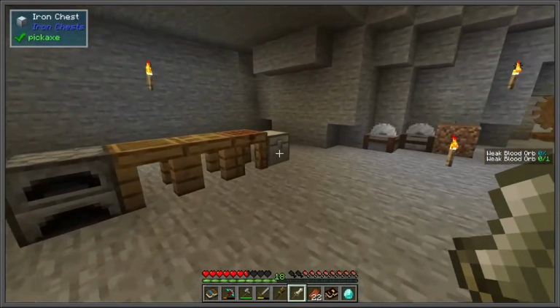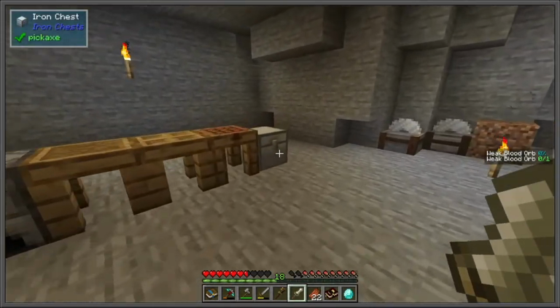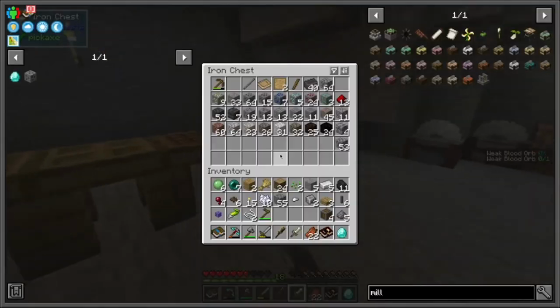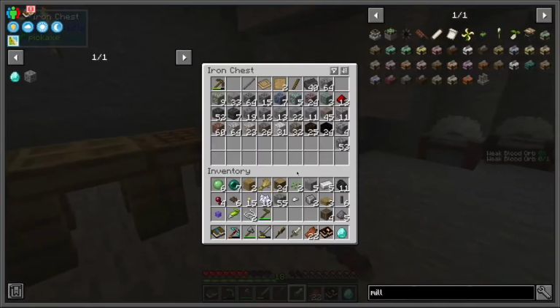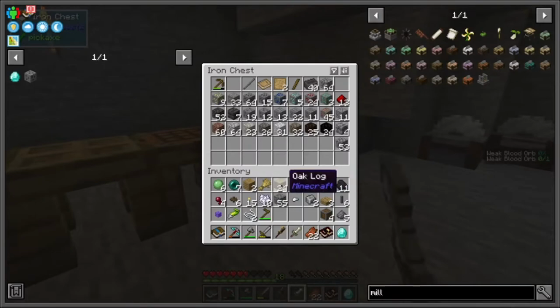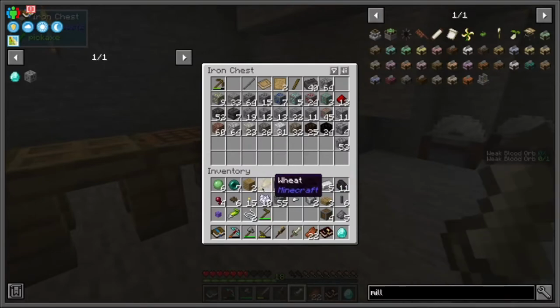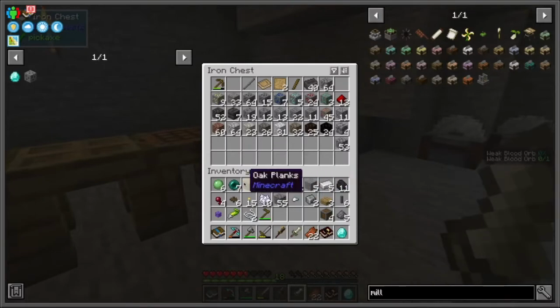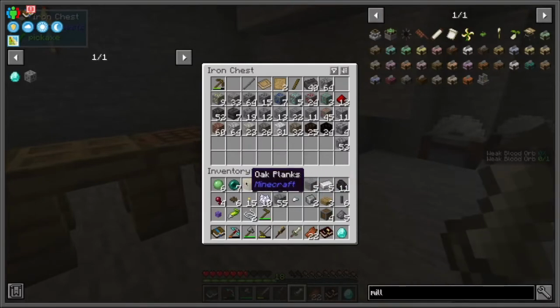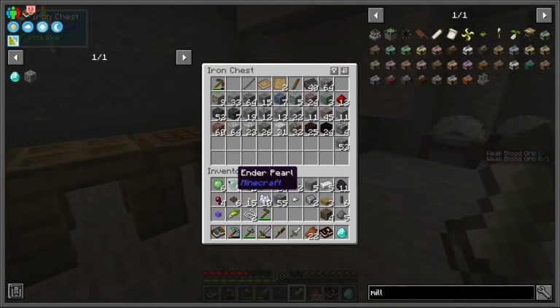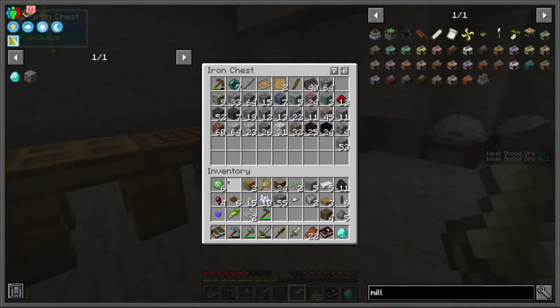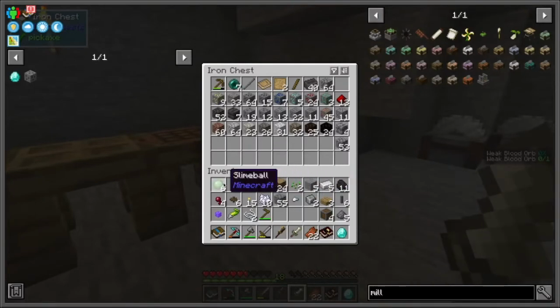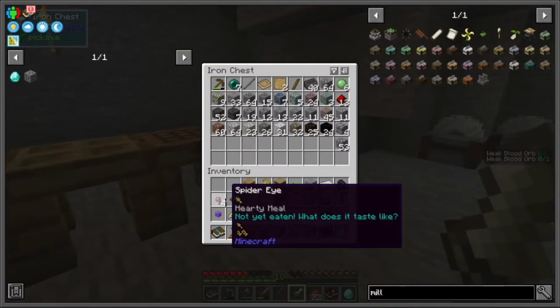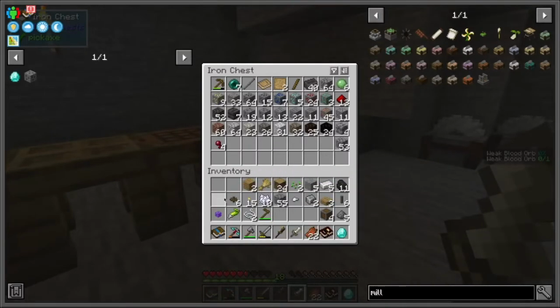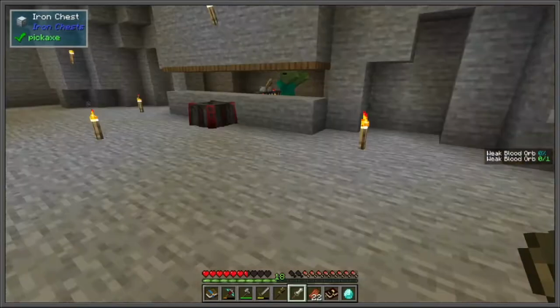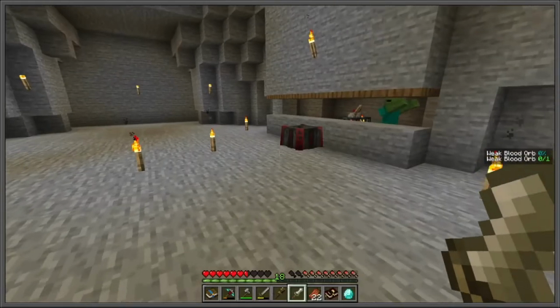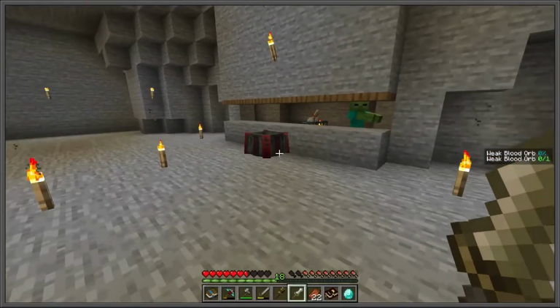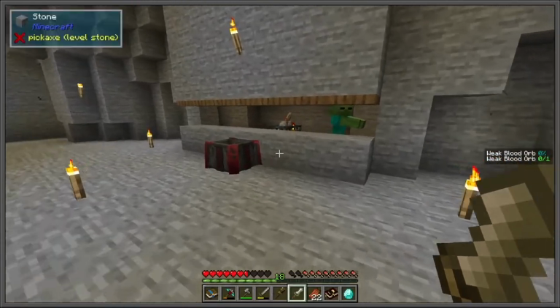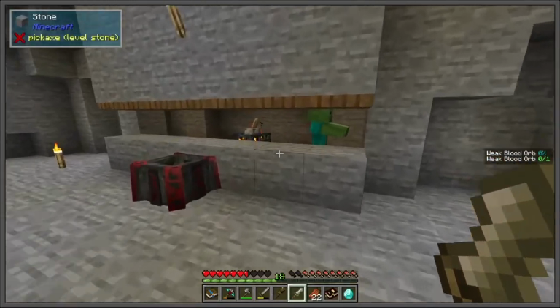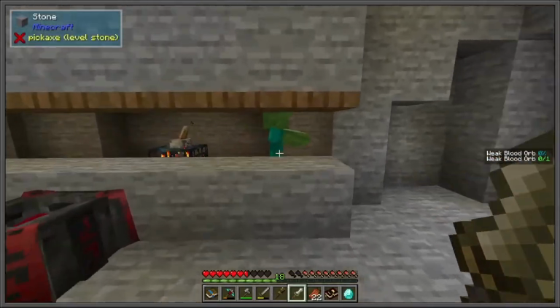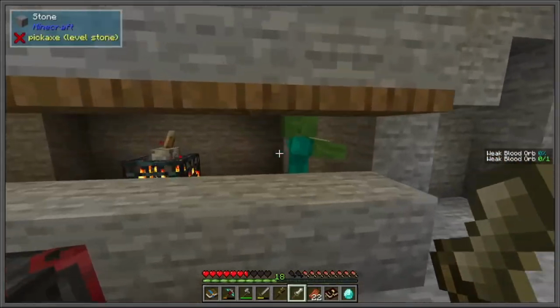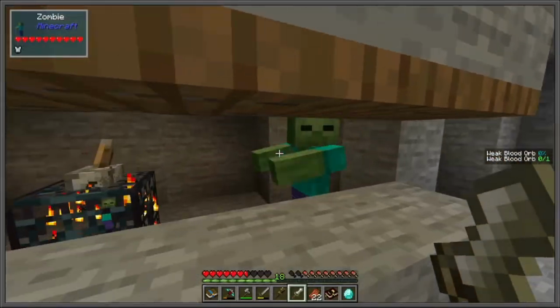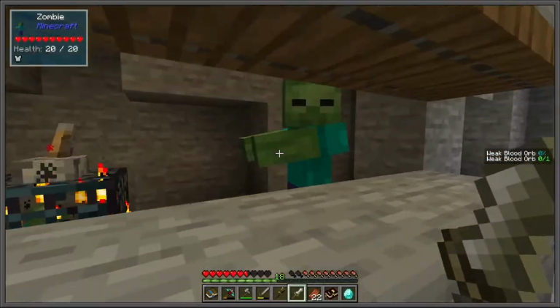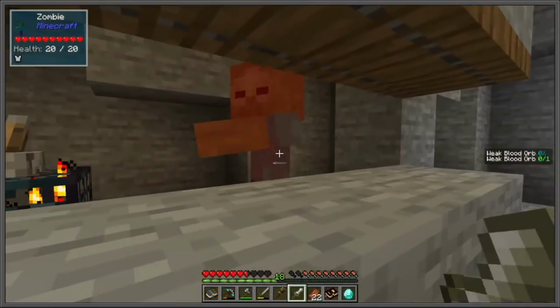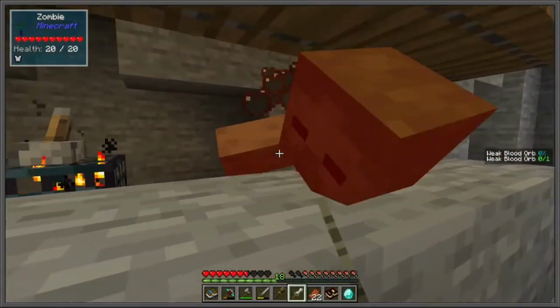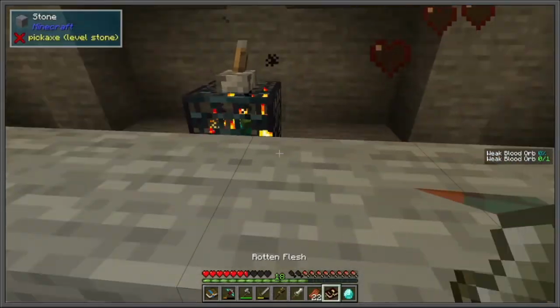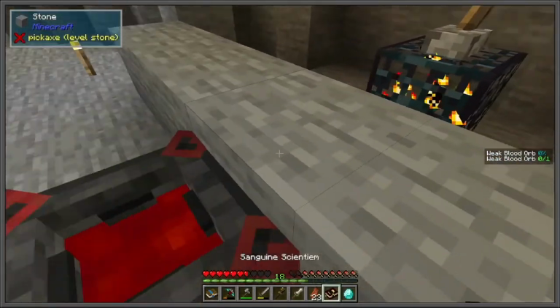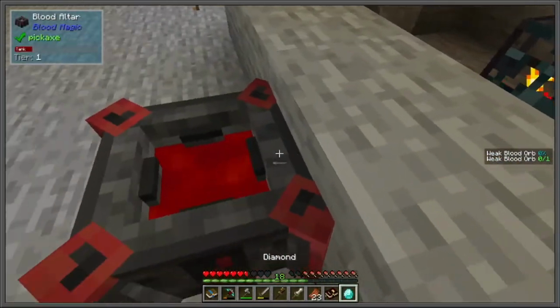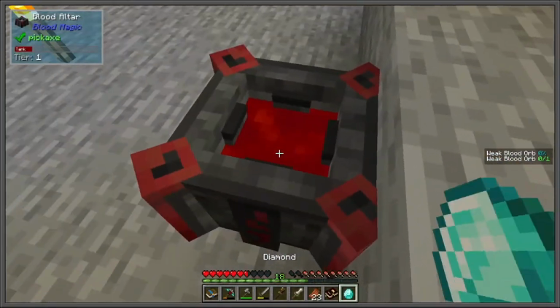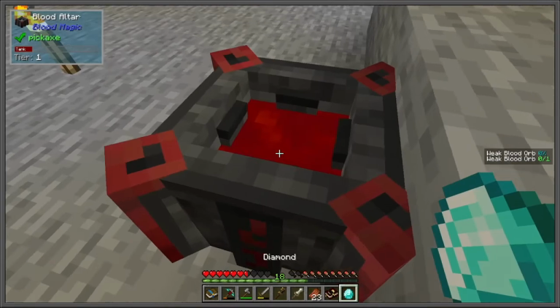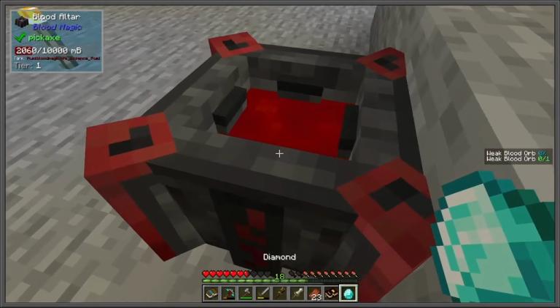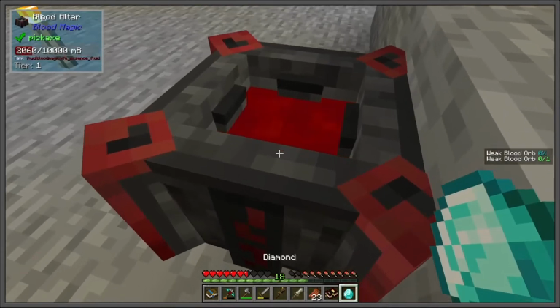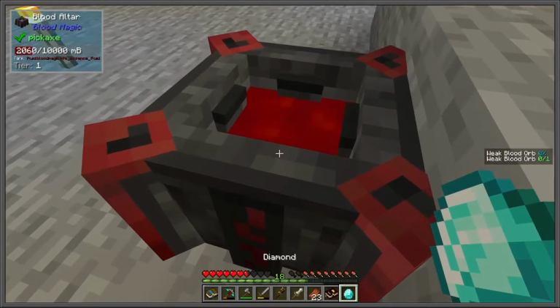We get the wheat blood orb — we need 2,000 millibuckets of blood, so it's more time at the zombie grinder.